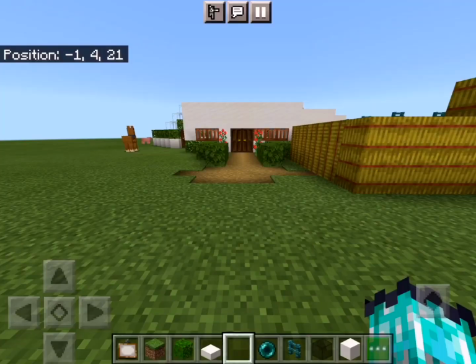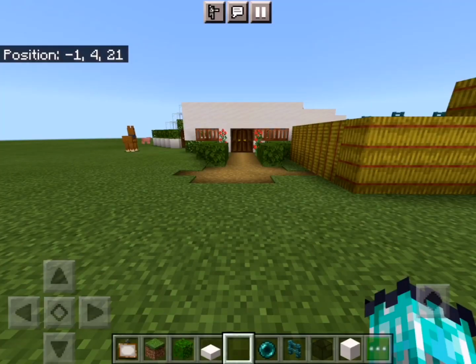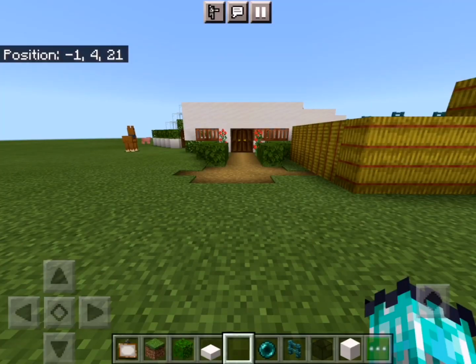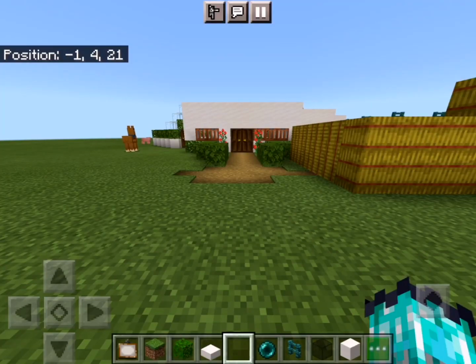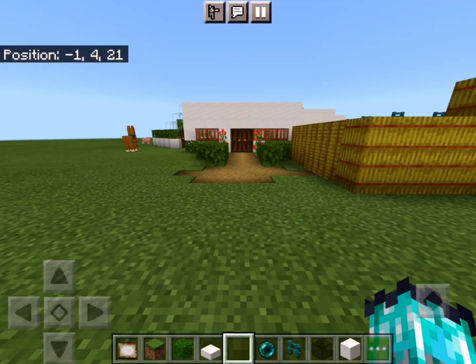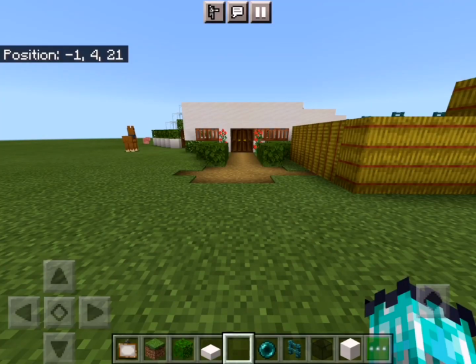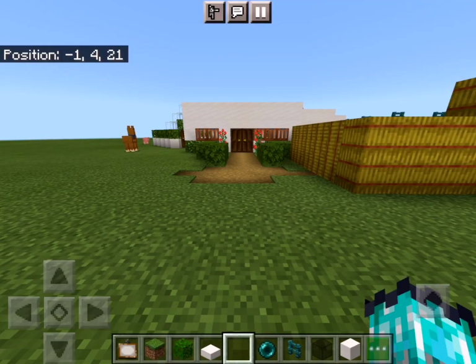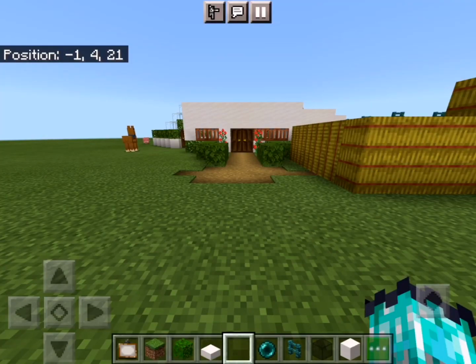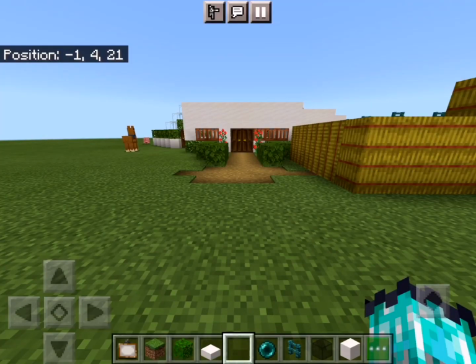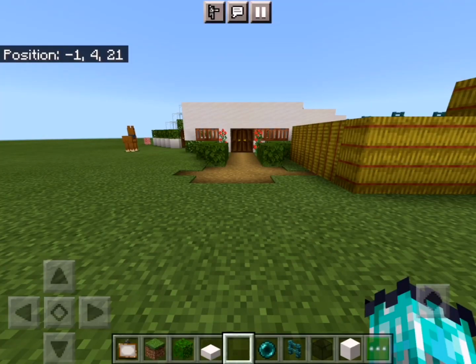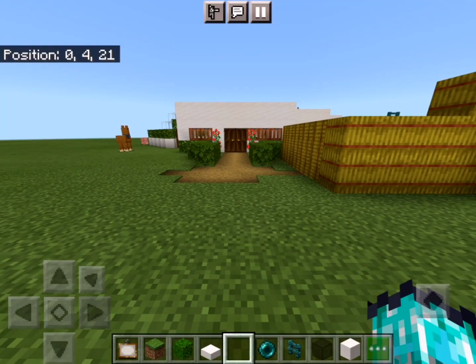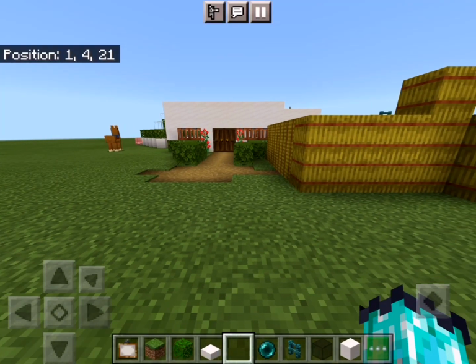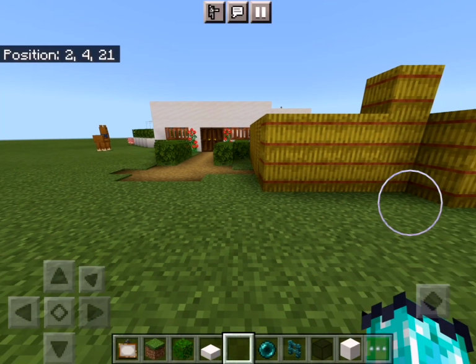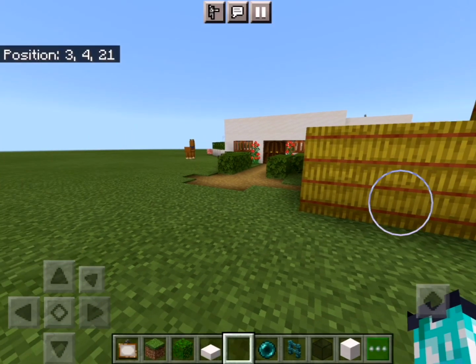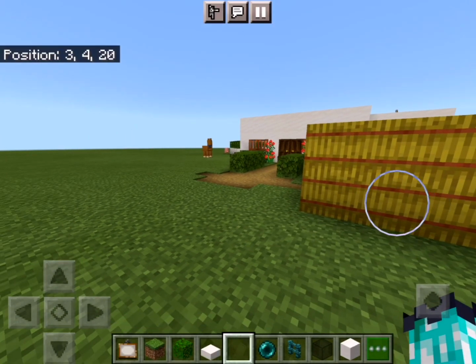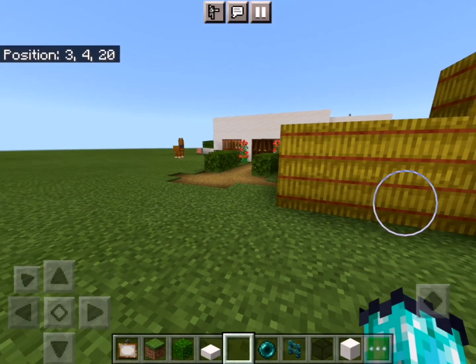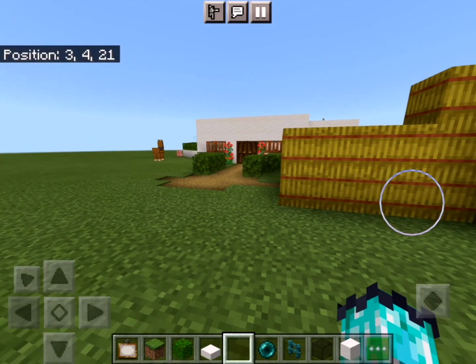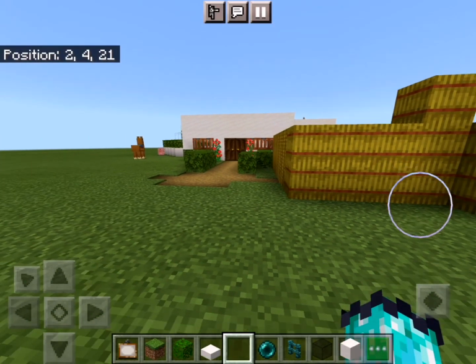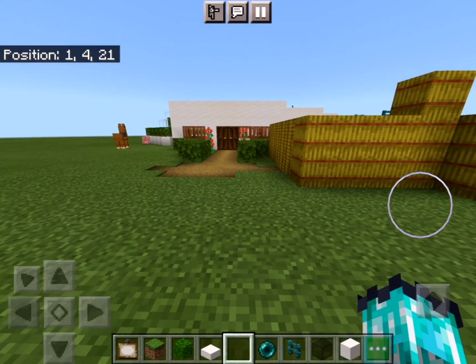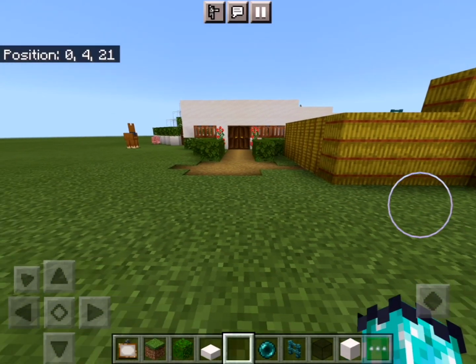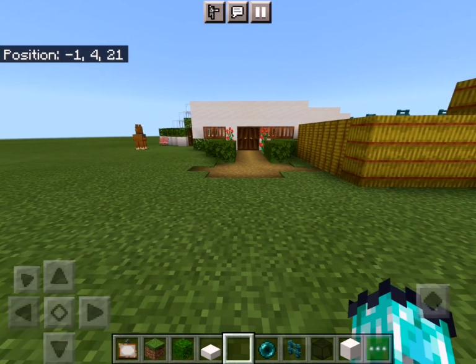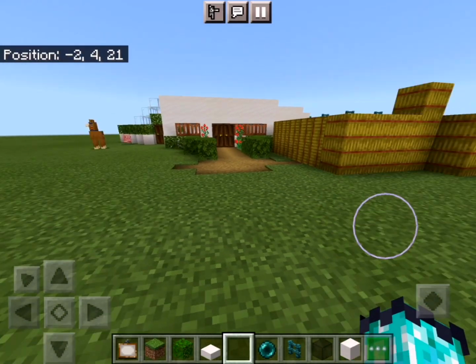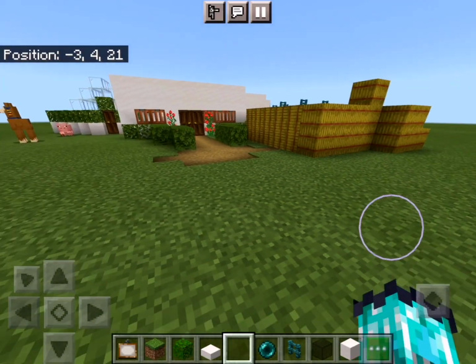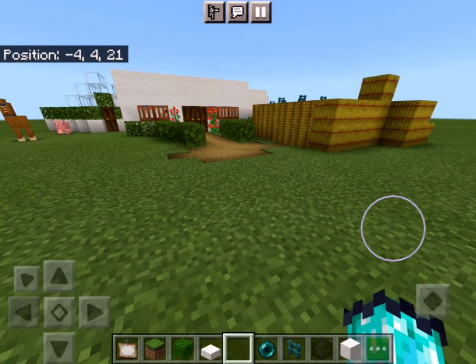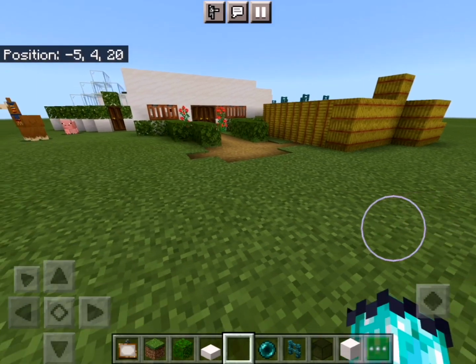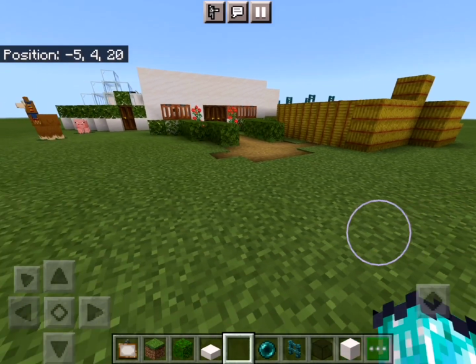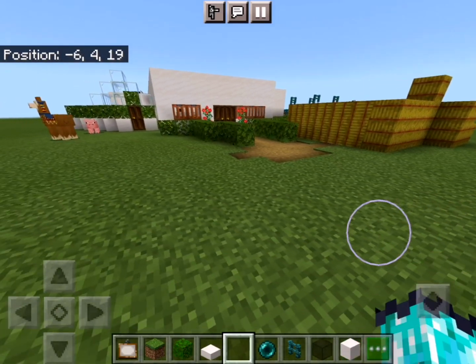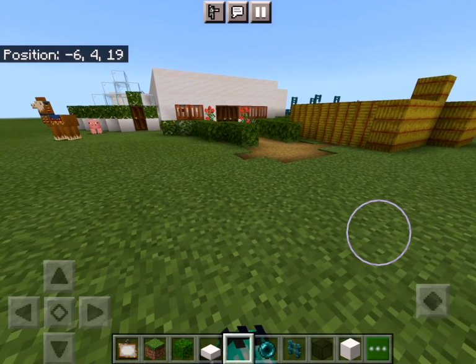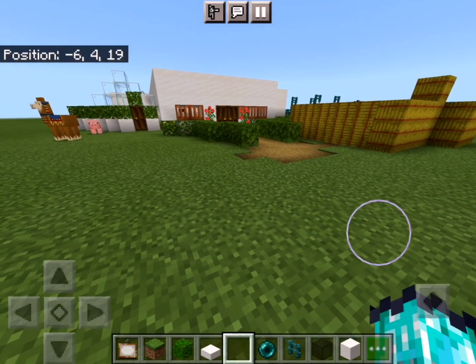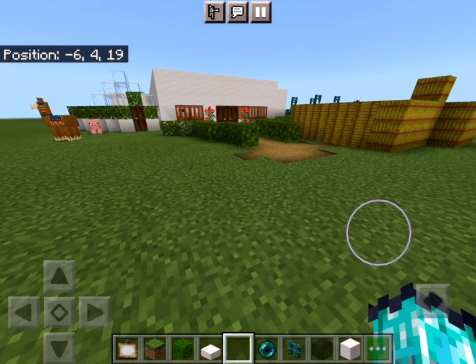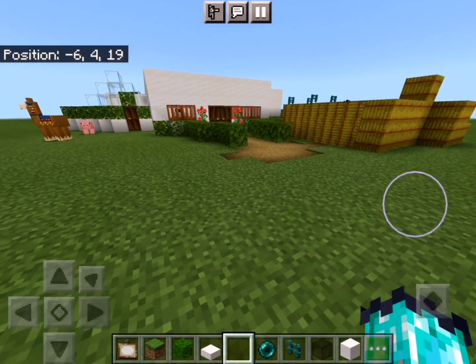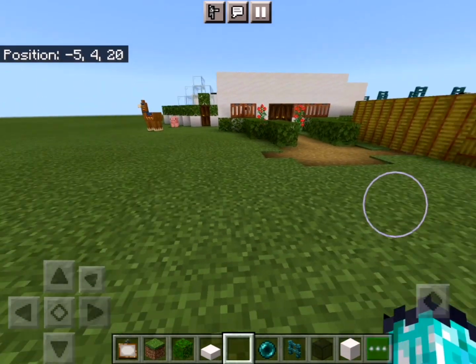Hello guys, I am Abhinav. Today I am going to show you my EDNOX STEM project: Sustainable Dream House.